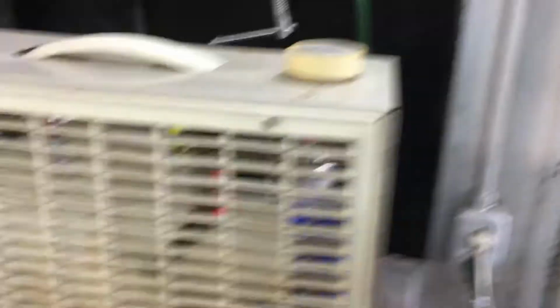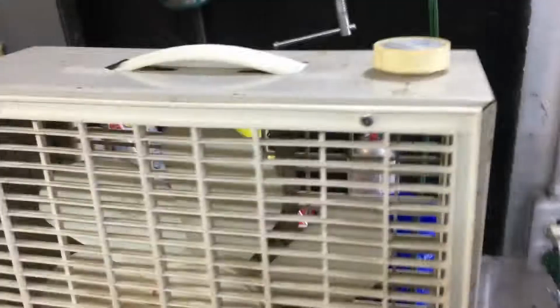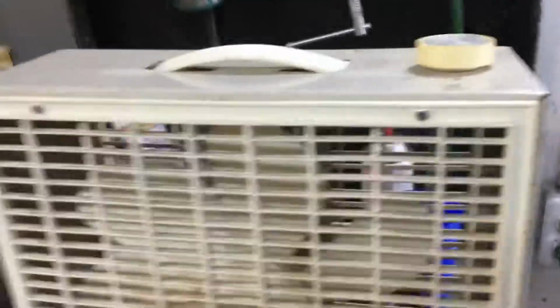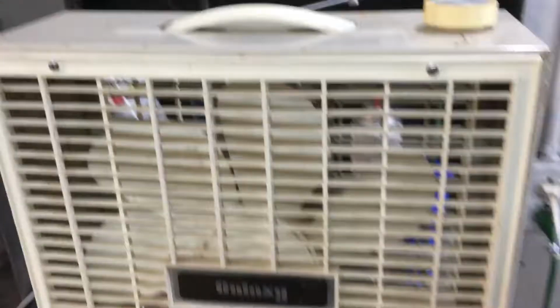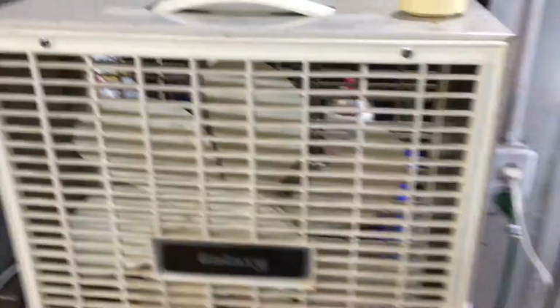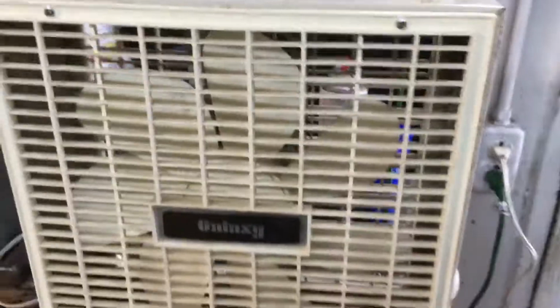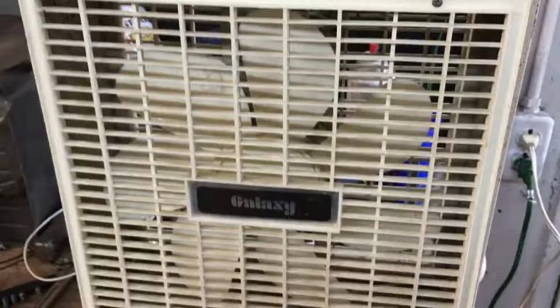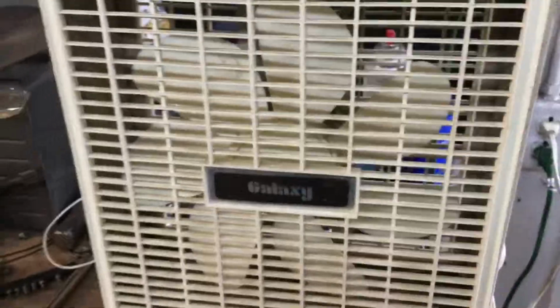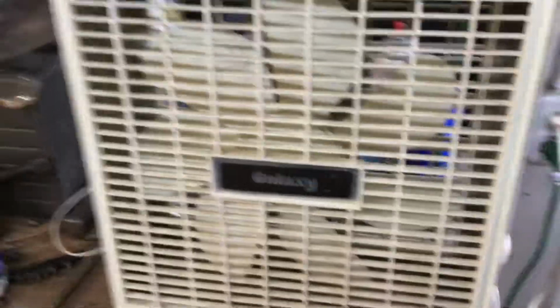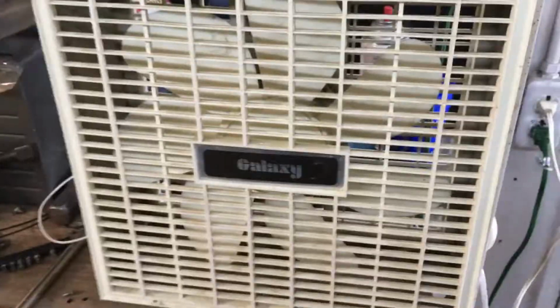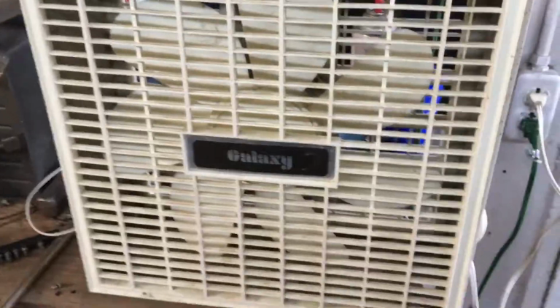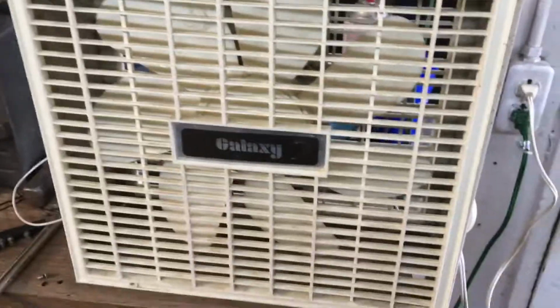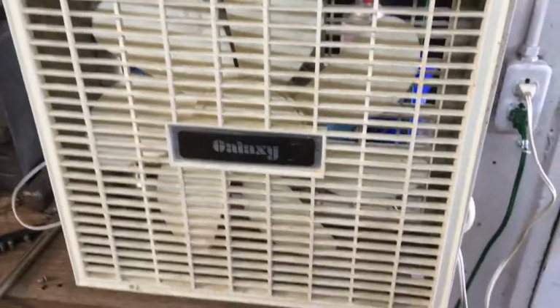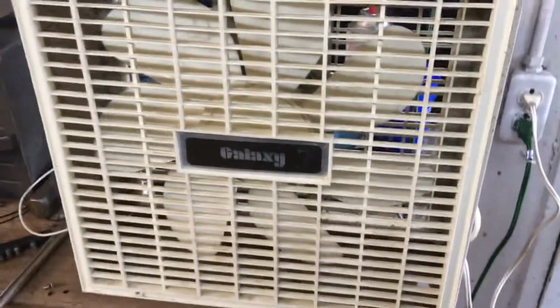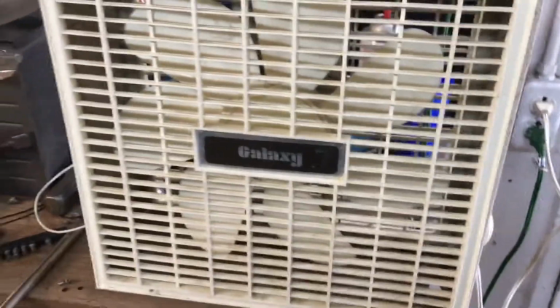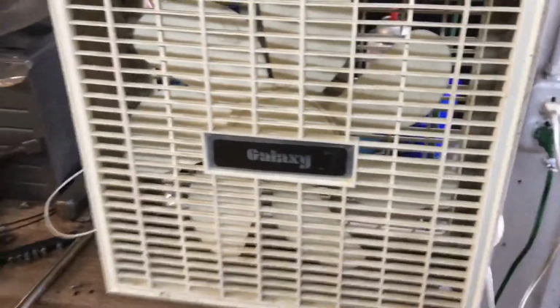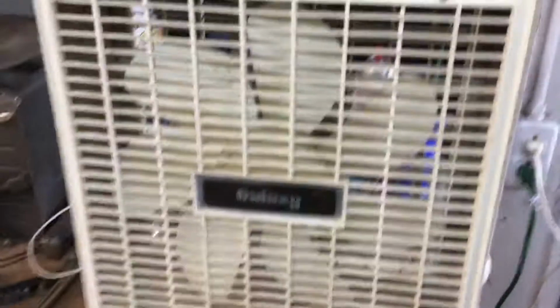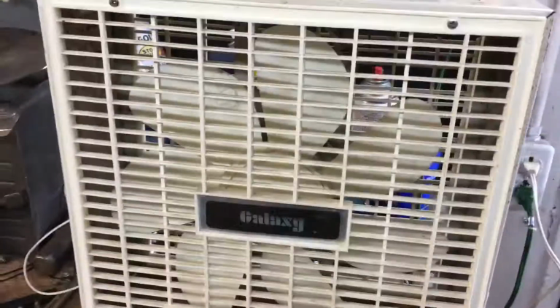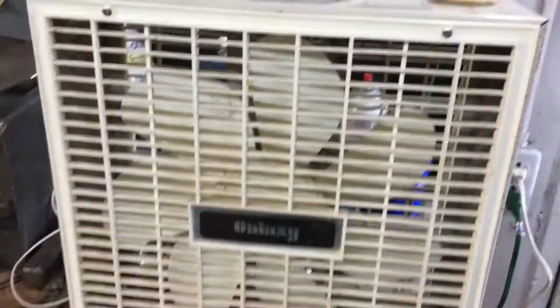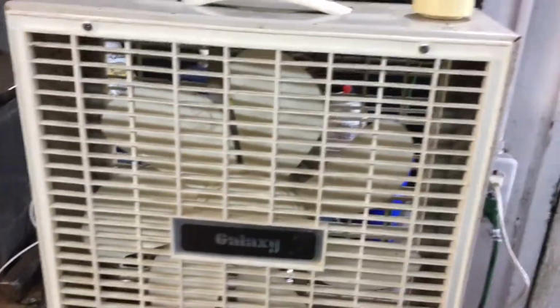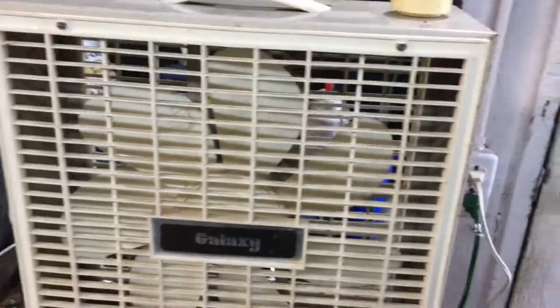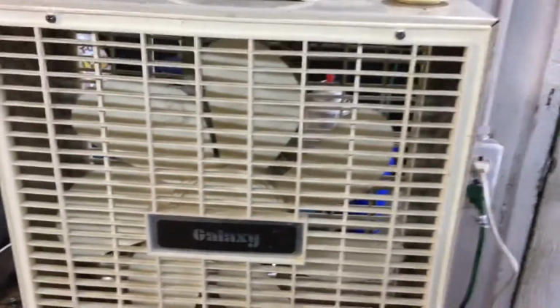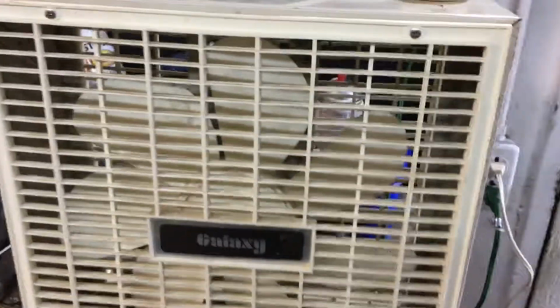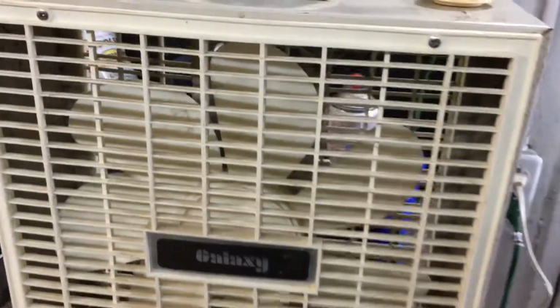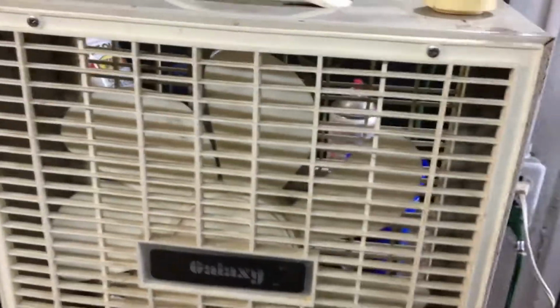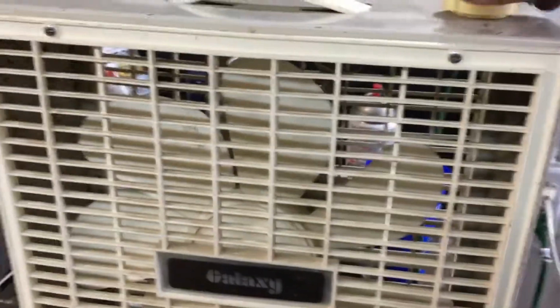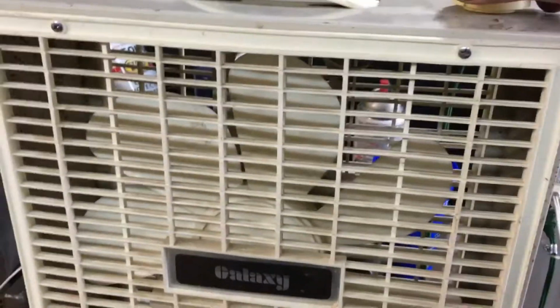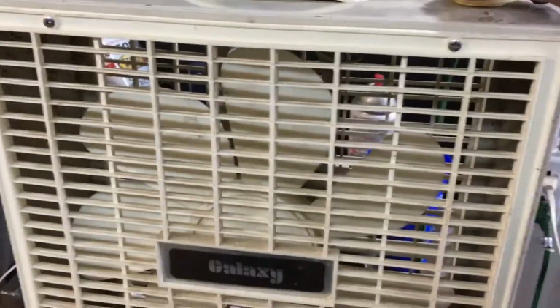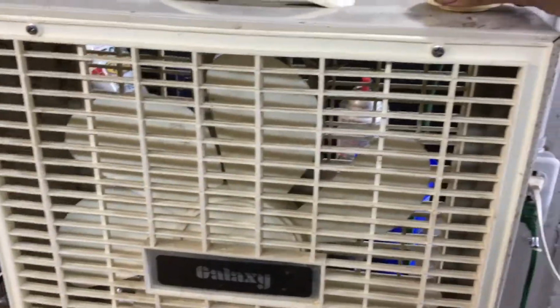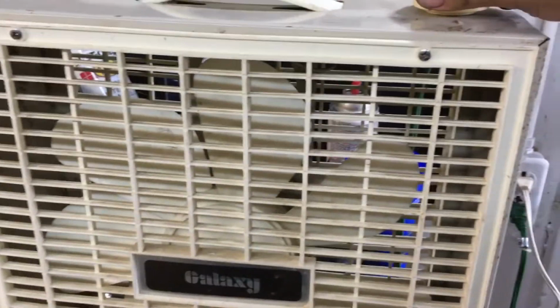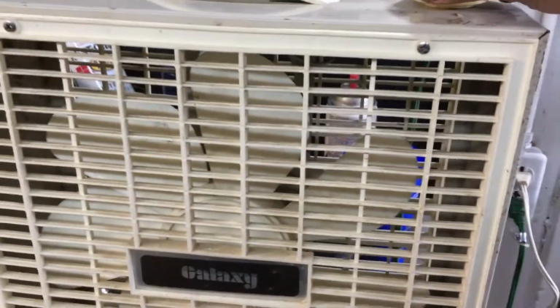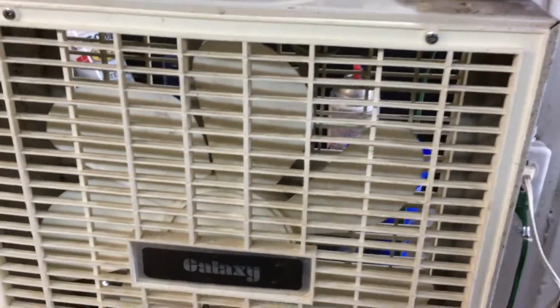This is like a hundred percent the same identical fan, so I just say that this is it.